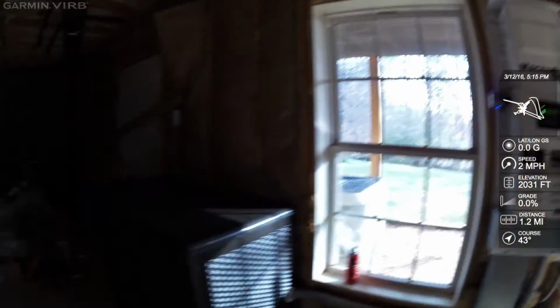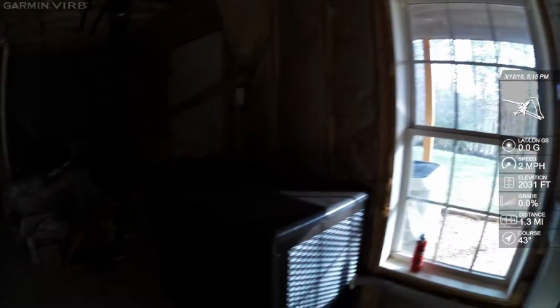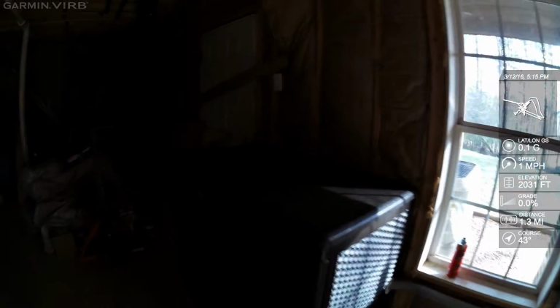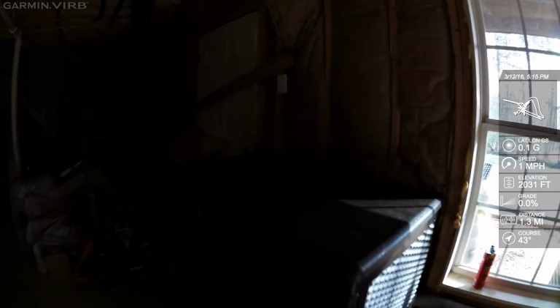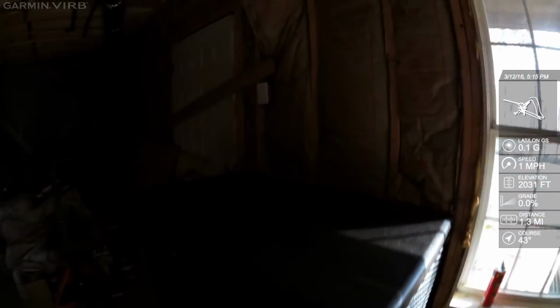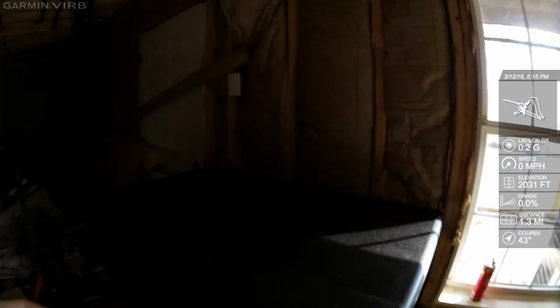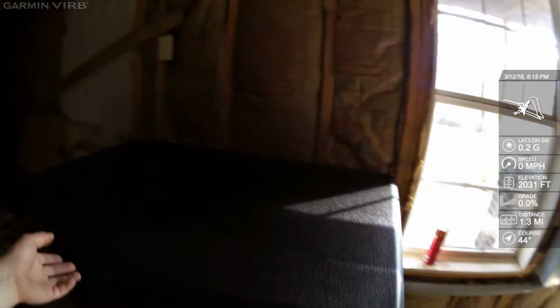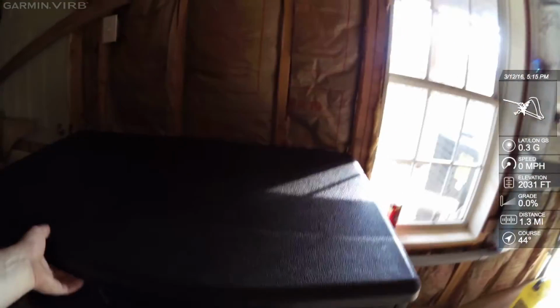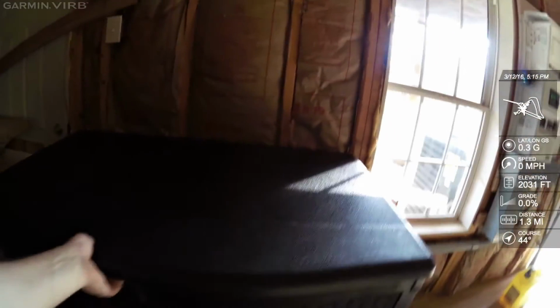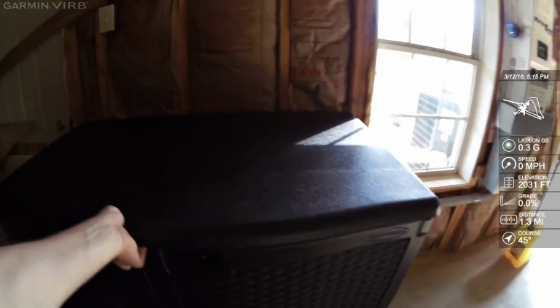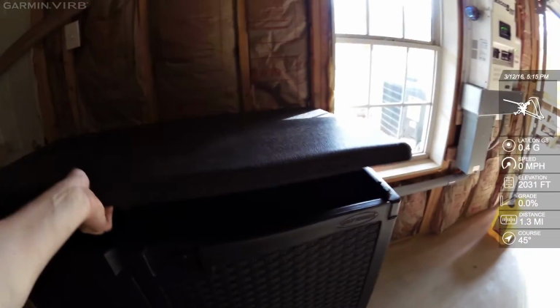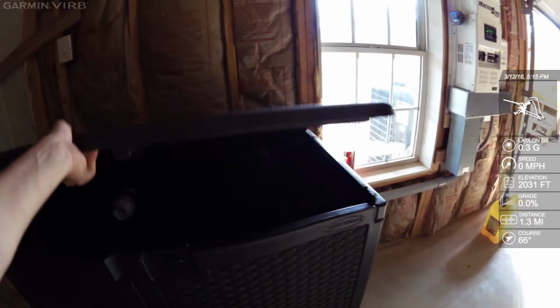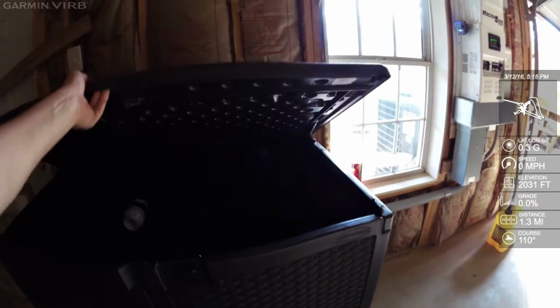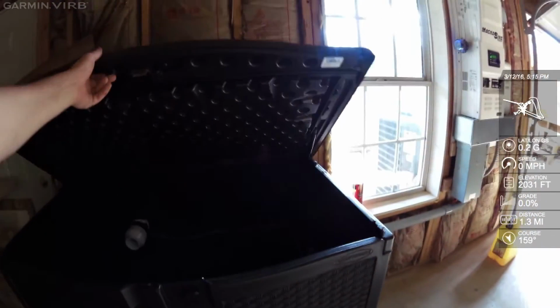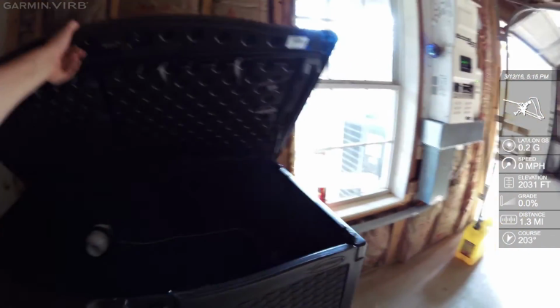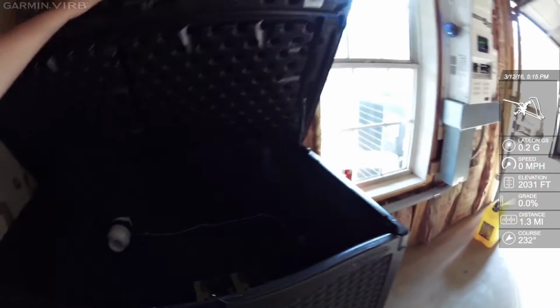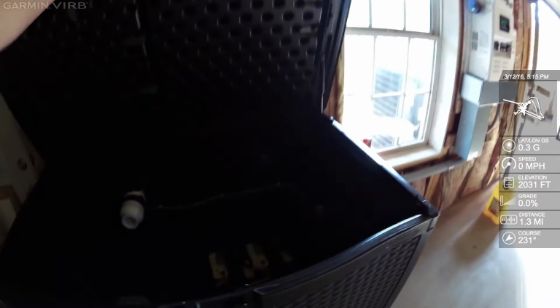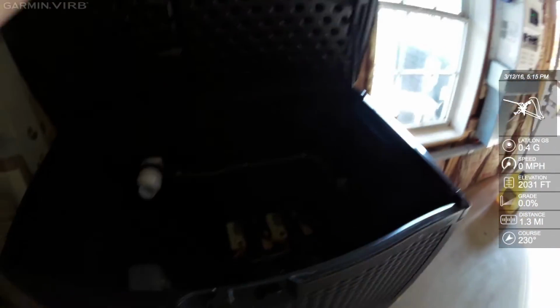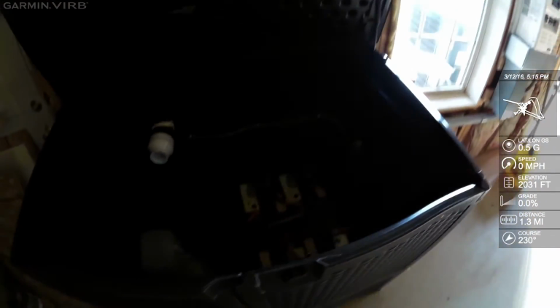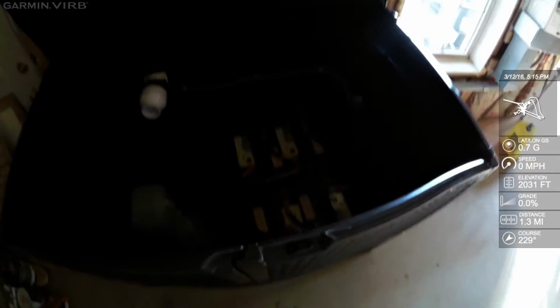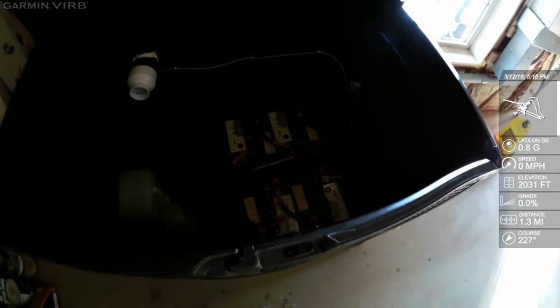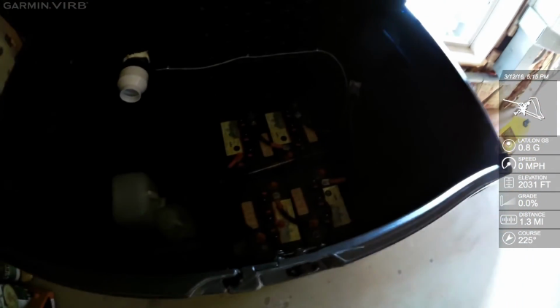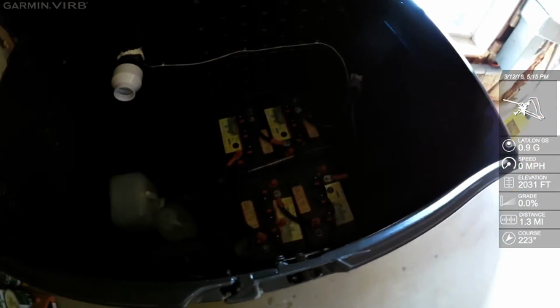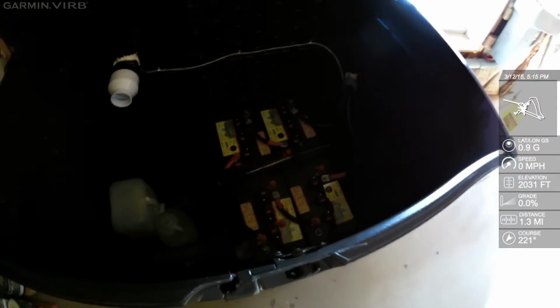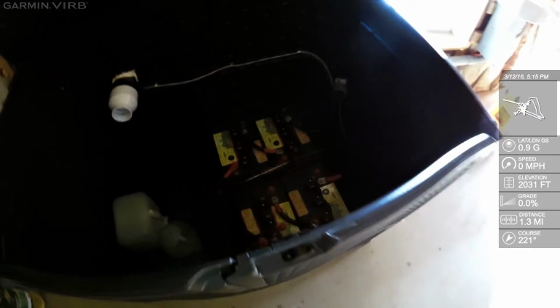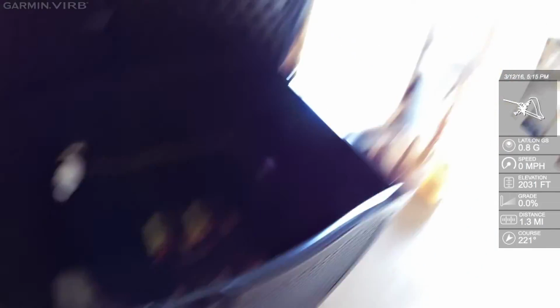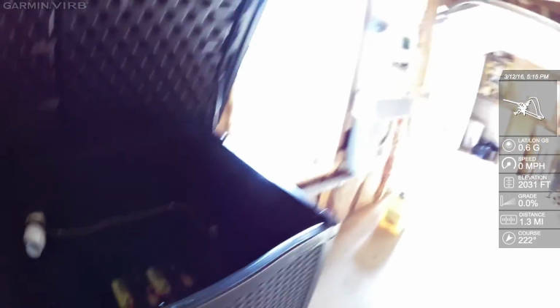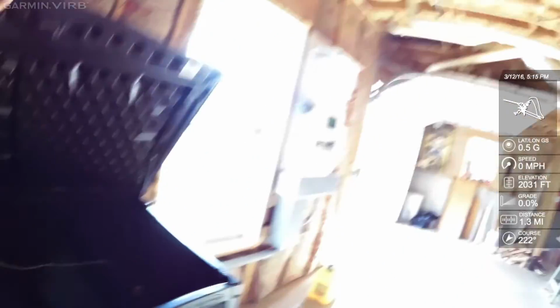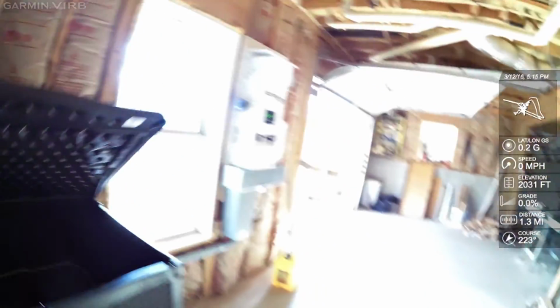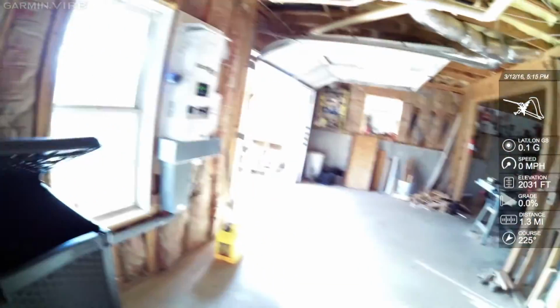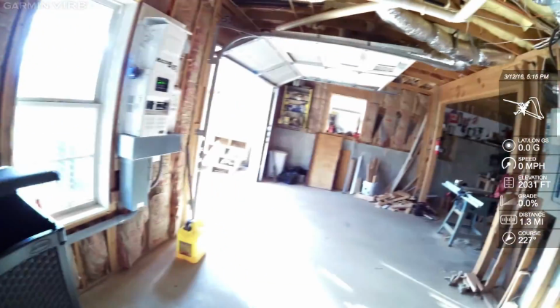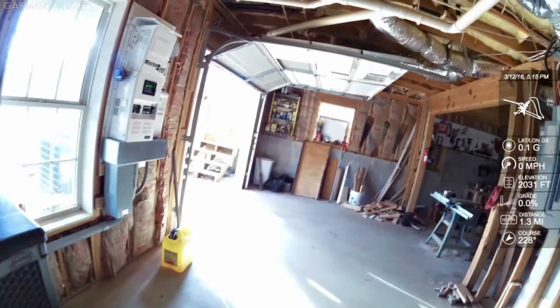These are your batteries, but the lighting isn't very good to show them, so I'm not going to go into that.